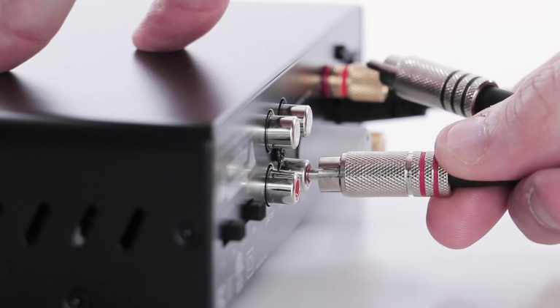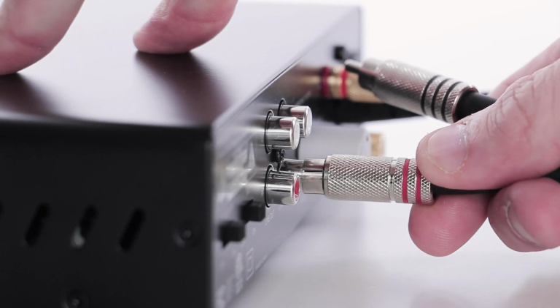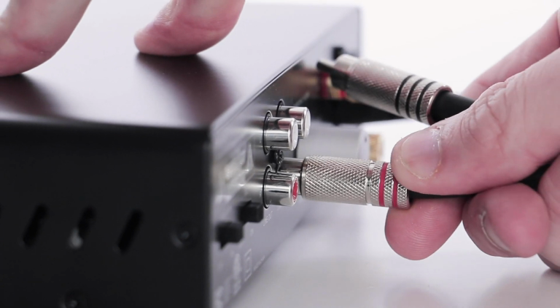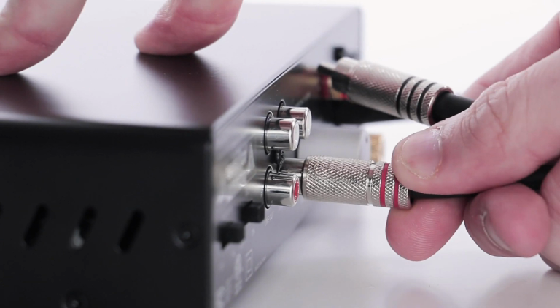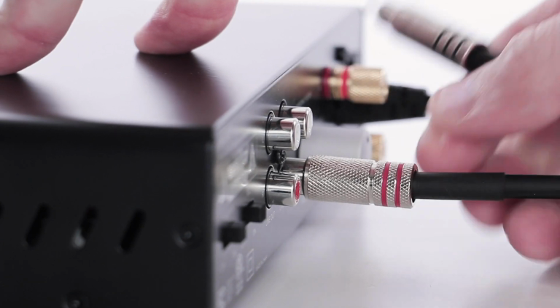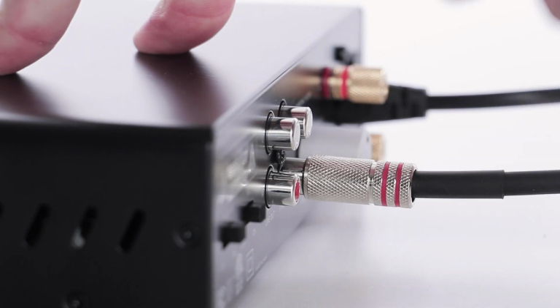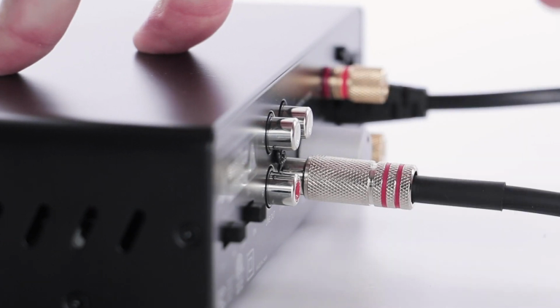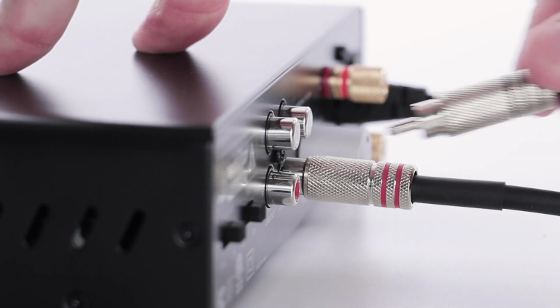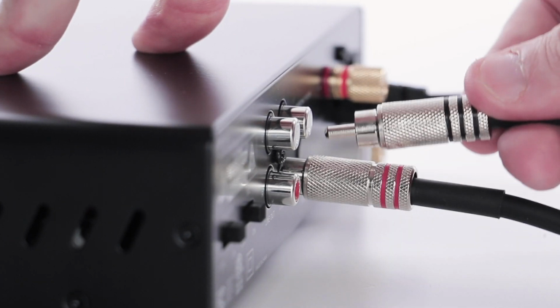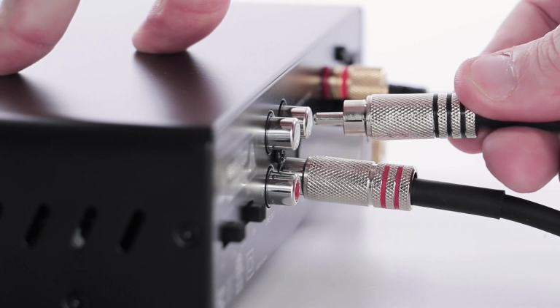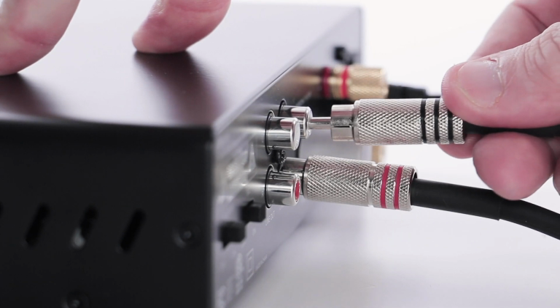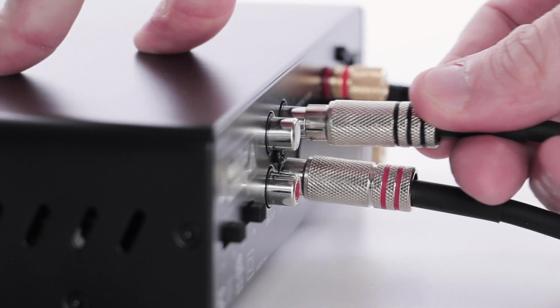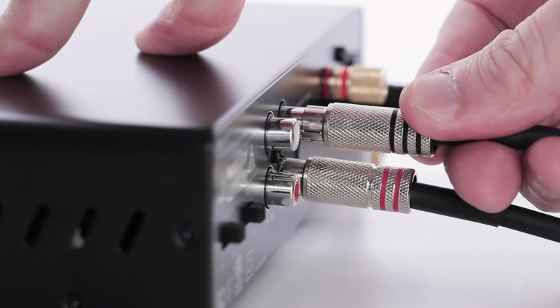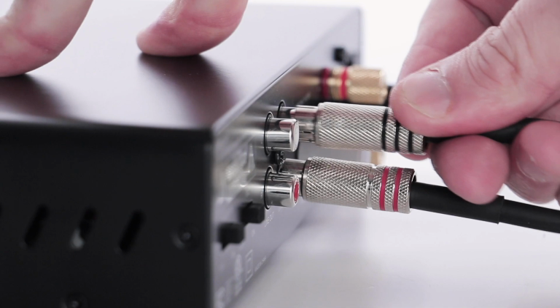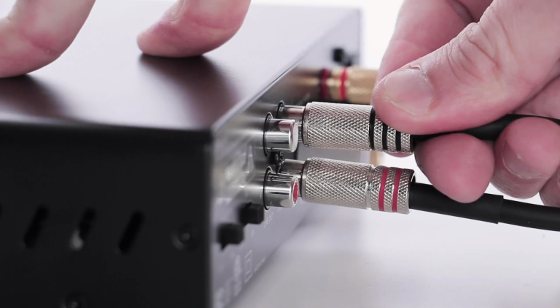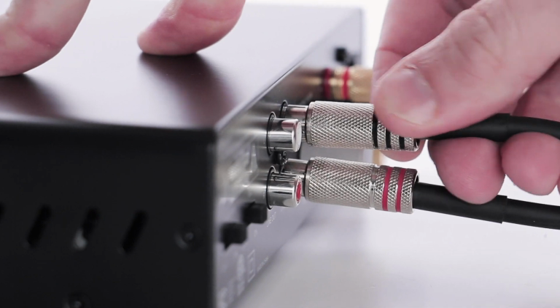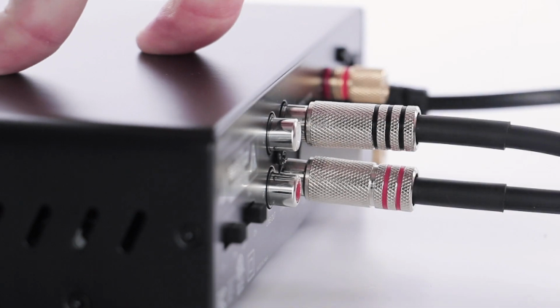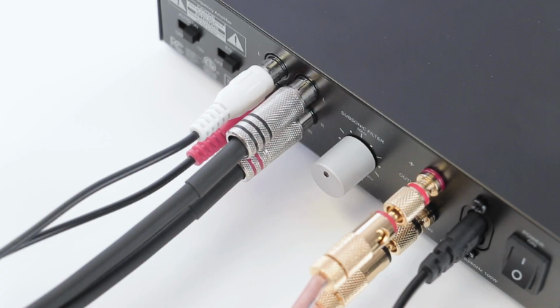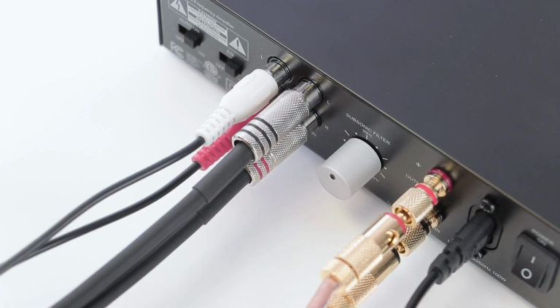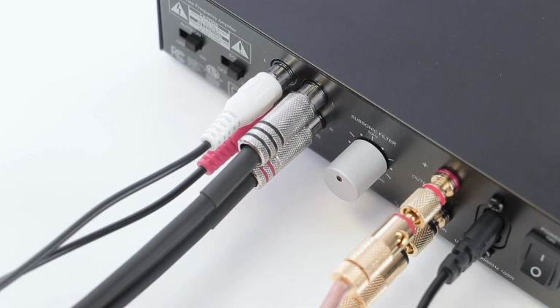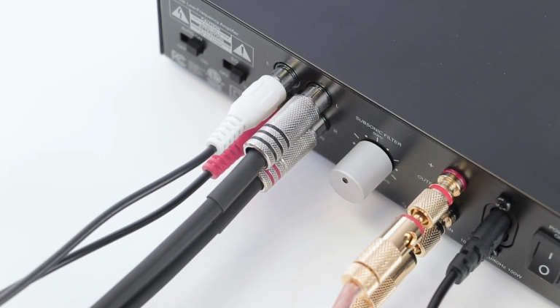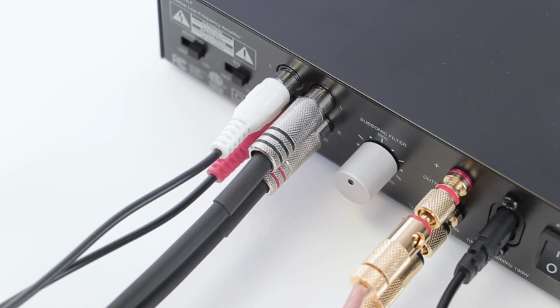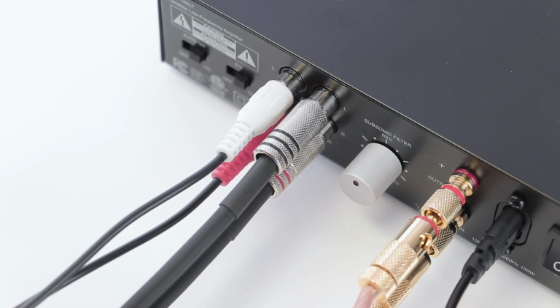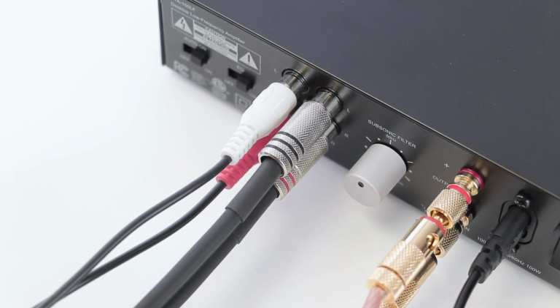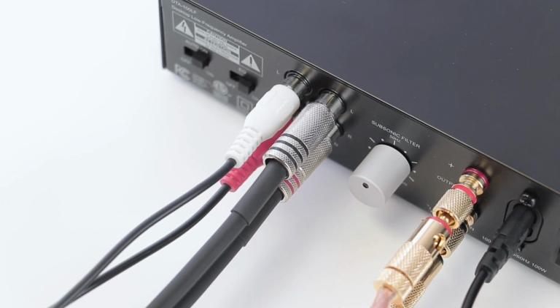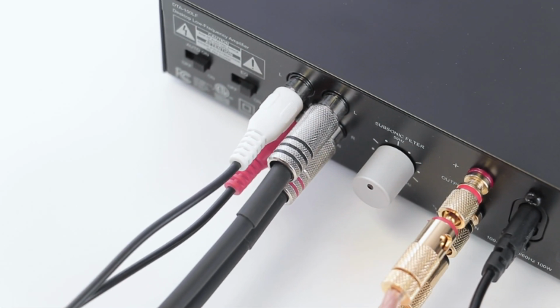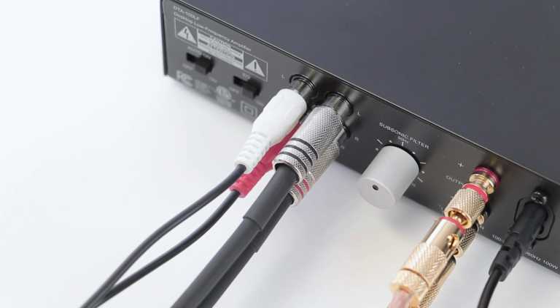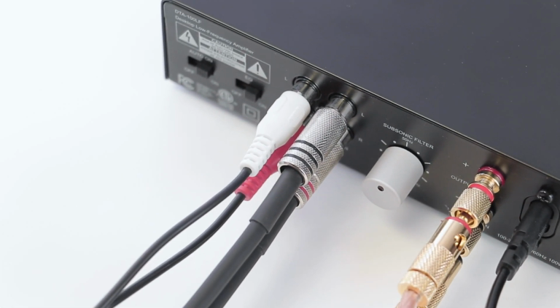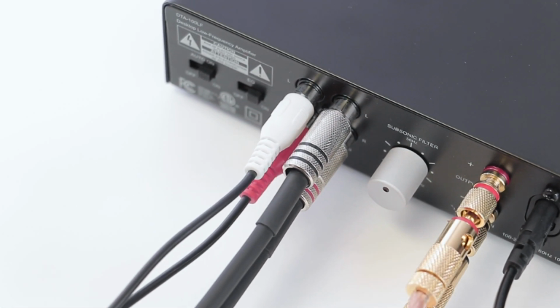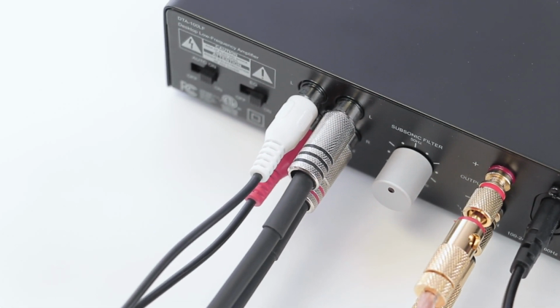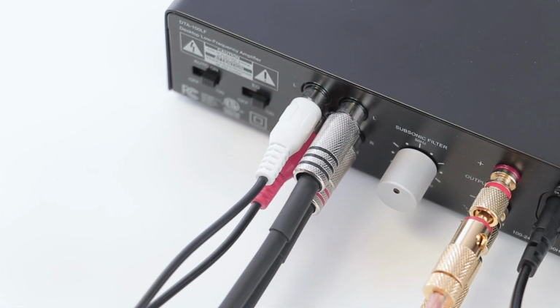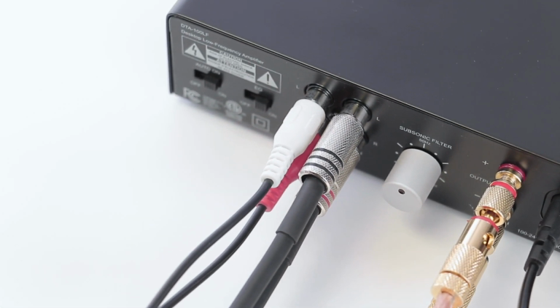On the back, you have line inputs and outputs for daisy-chaining amplifiers together. No need for messy Y-adapters.